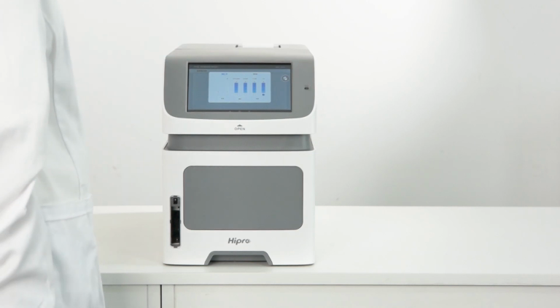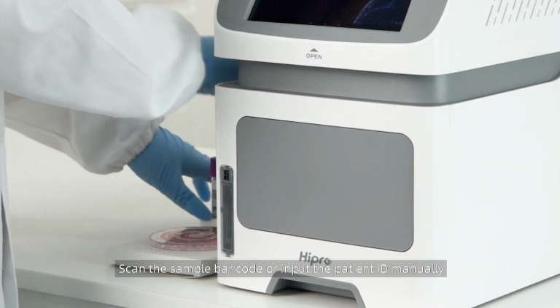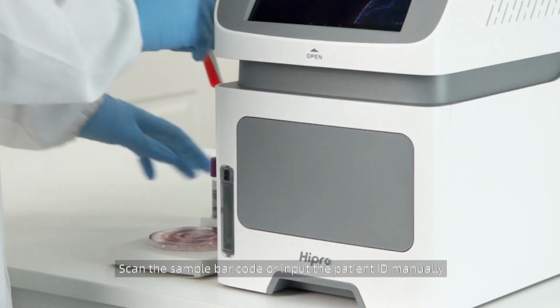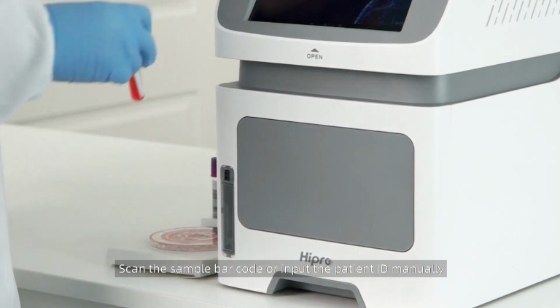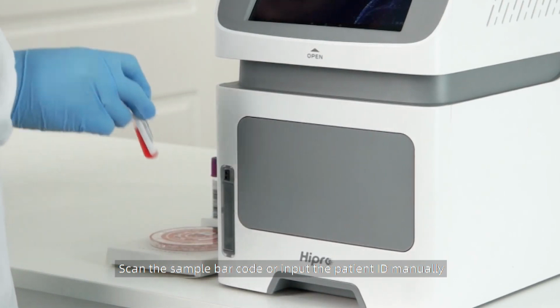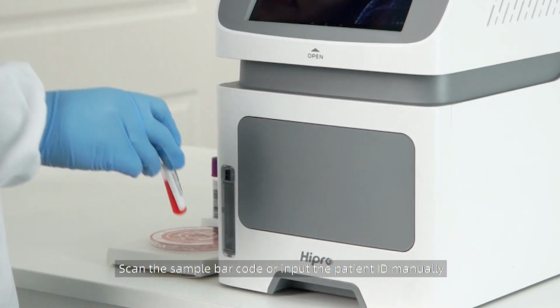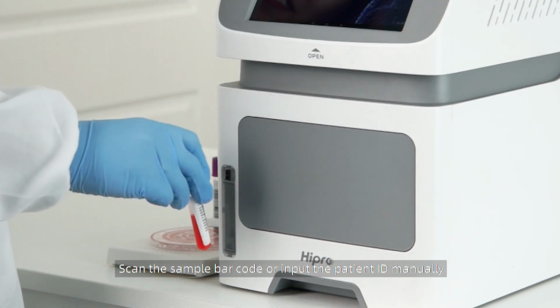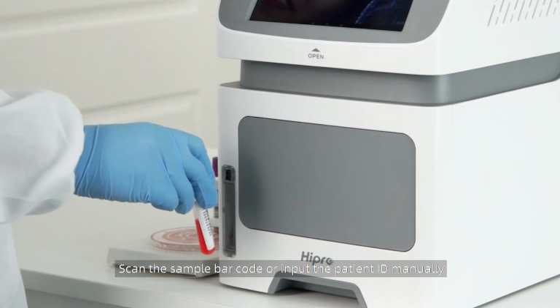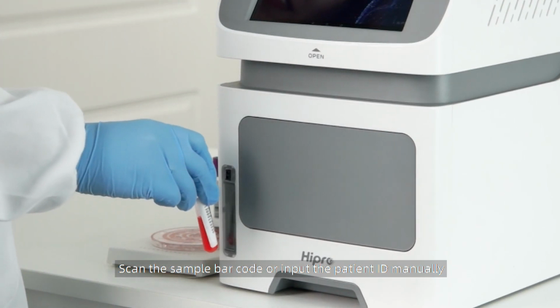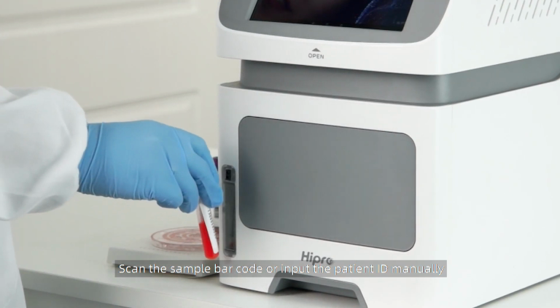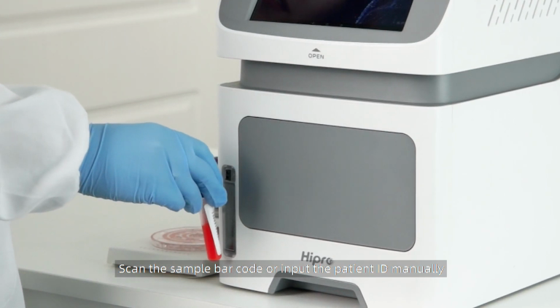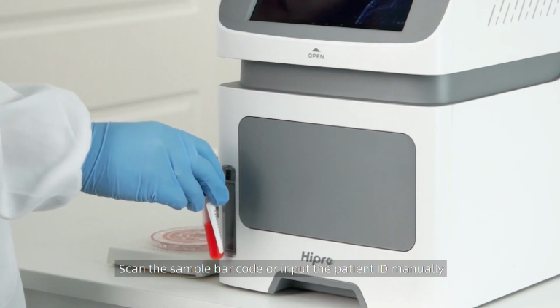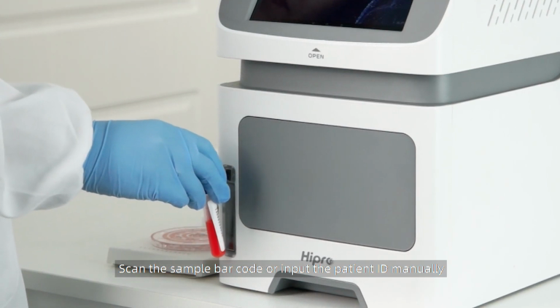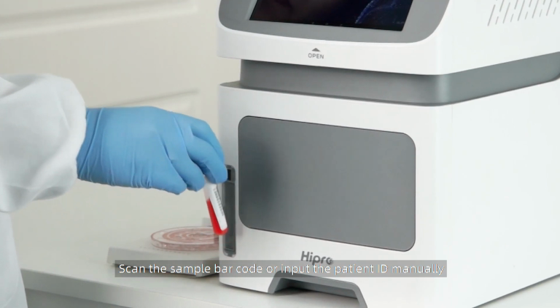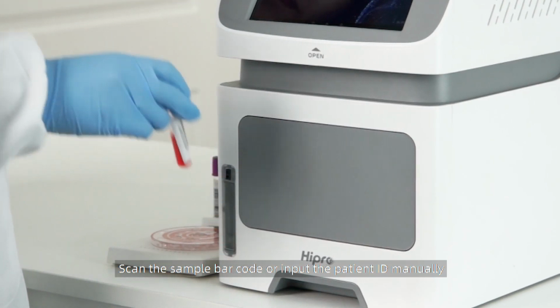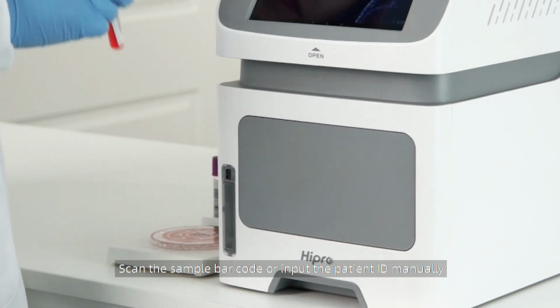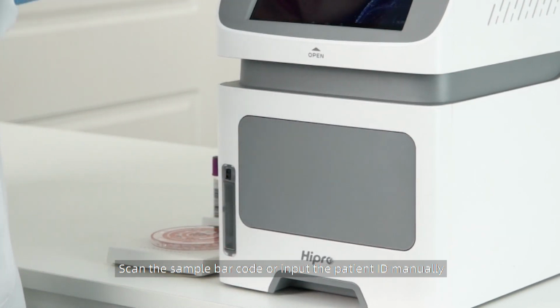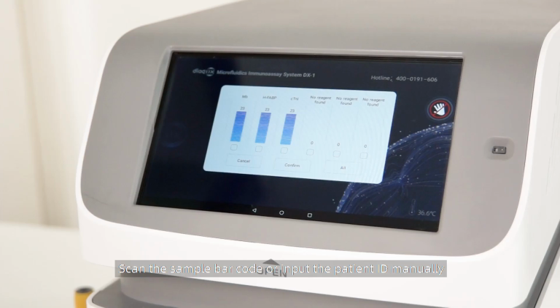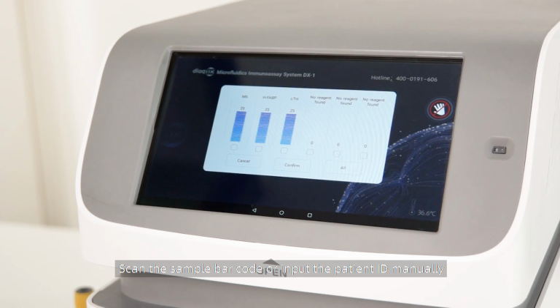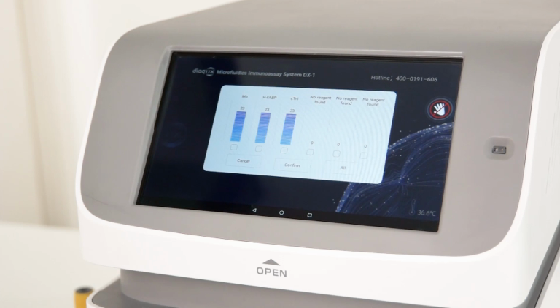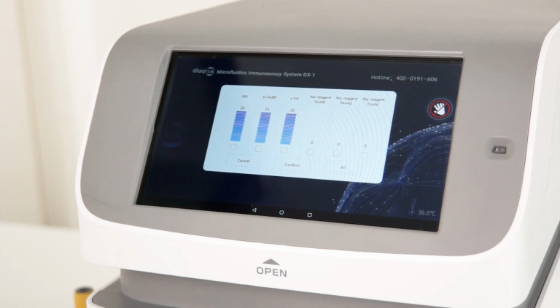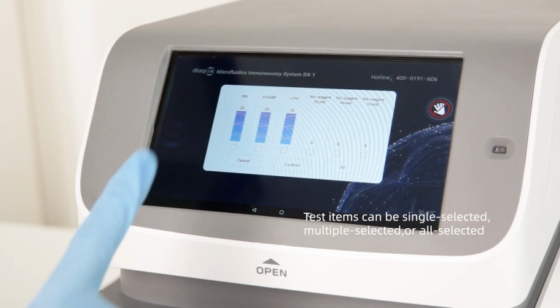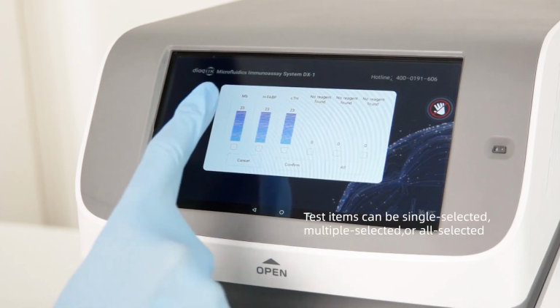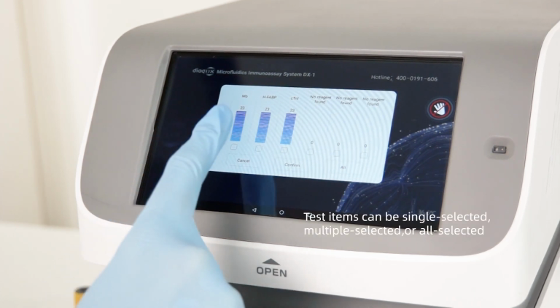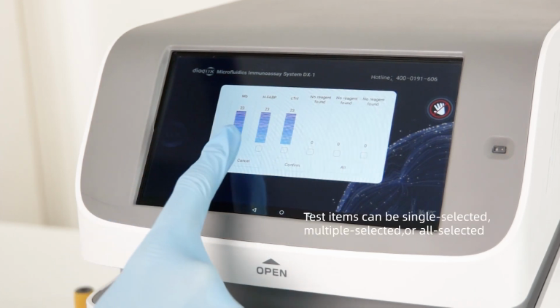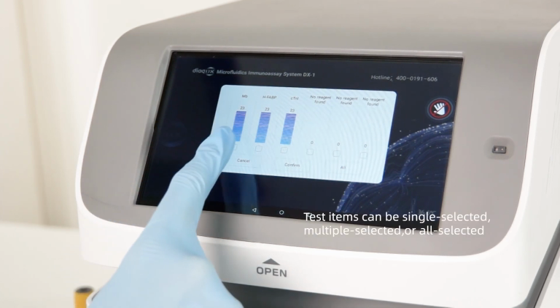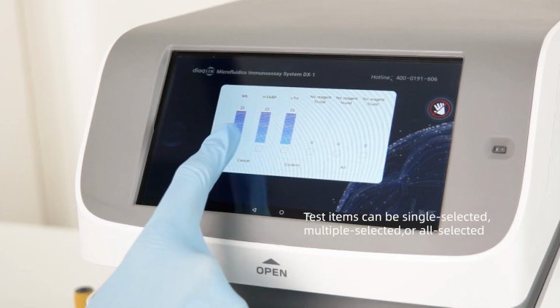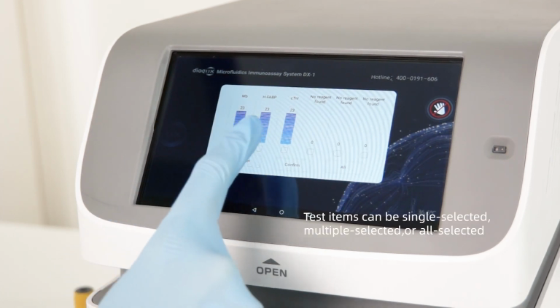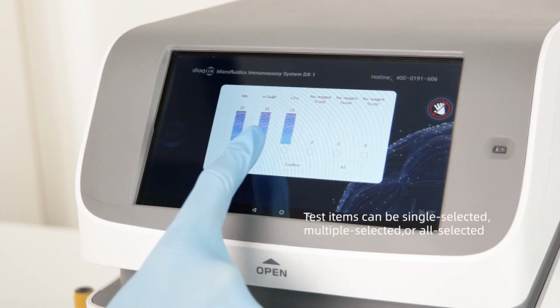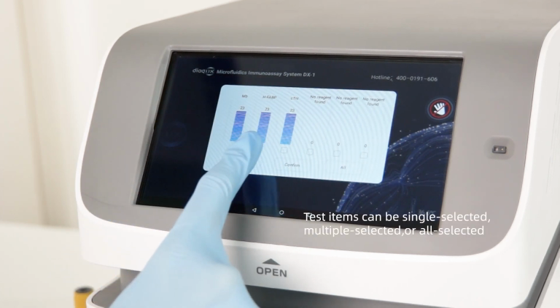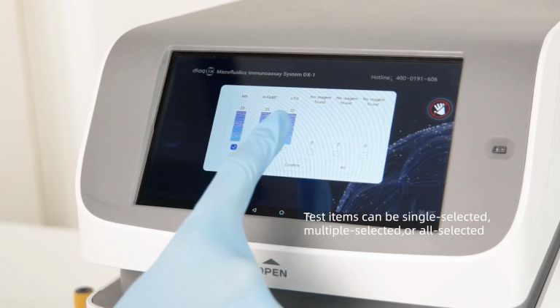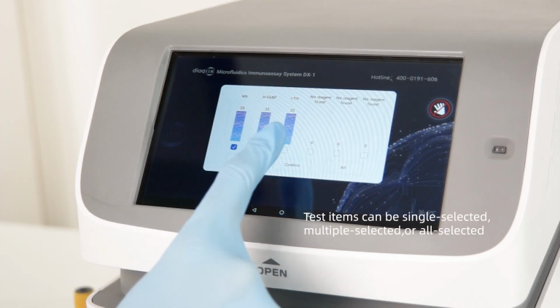Scan the sample barcode or input the patient ID manually. Then select the test items and press Confirm.